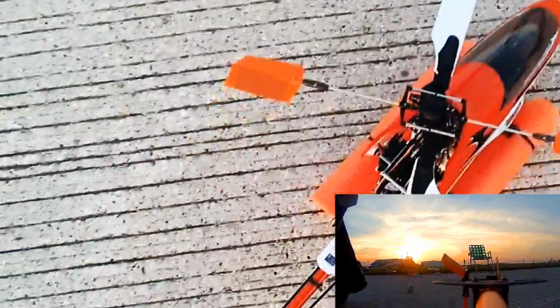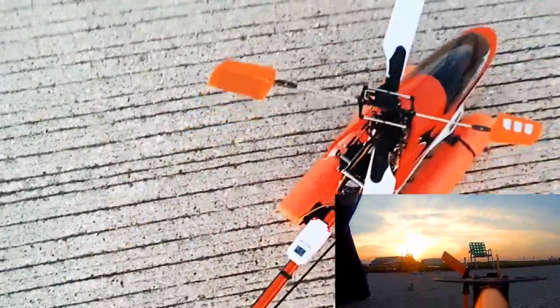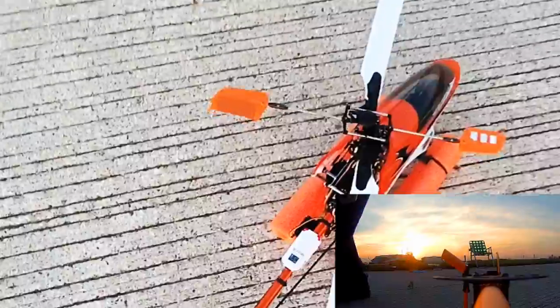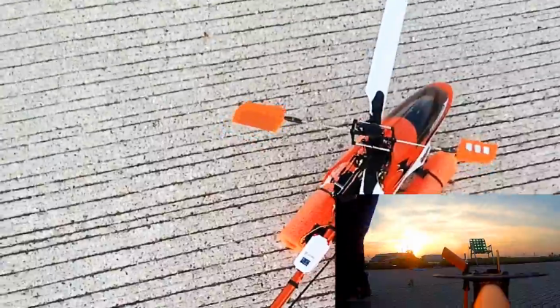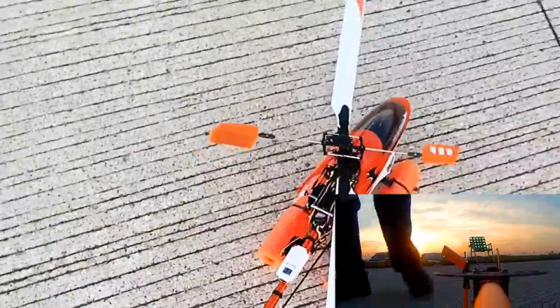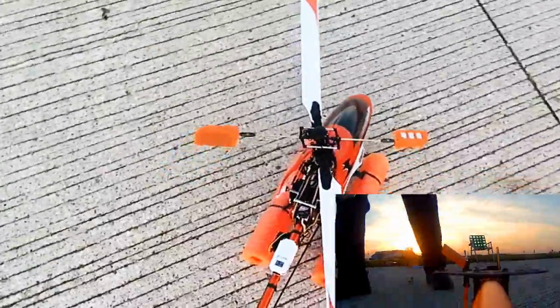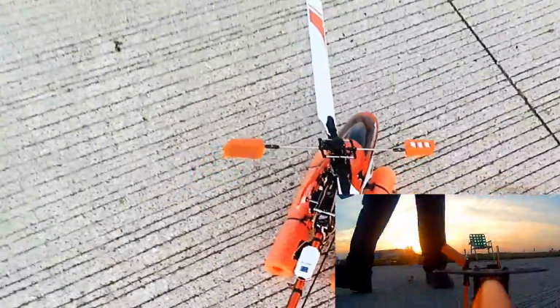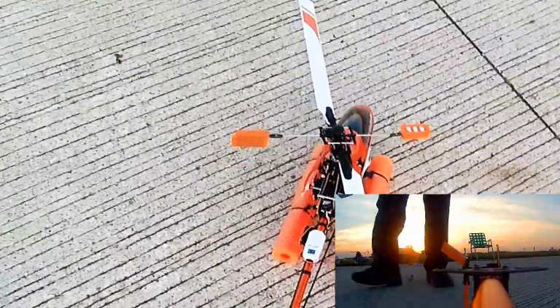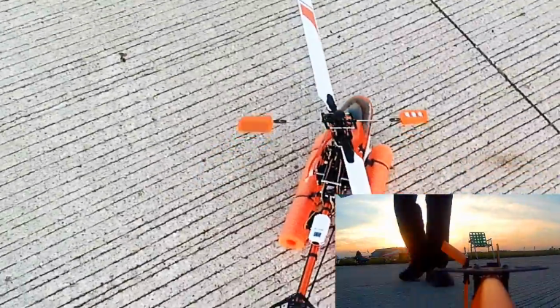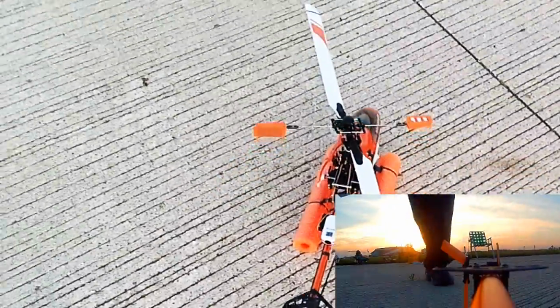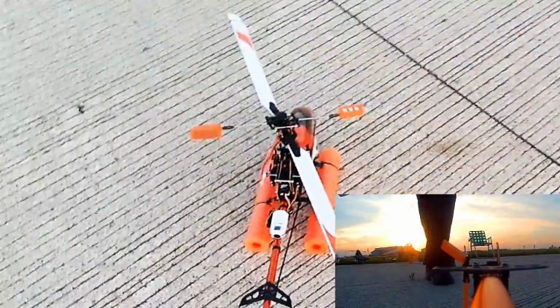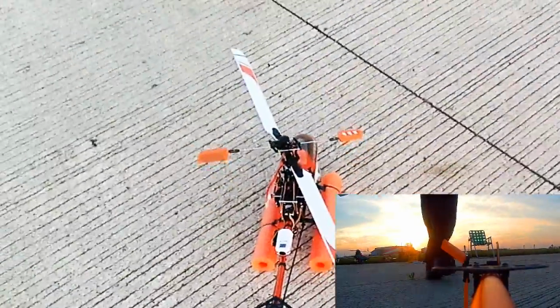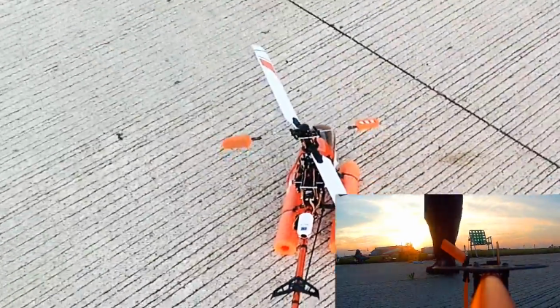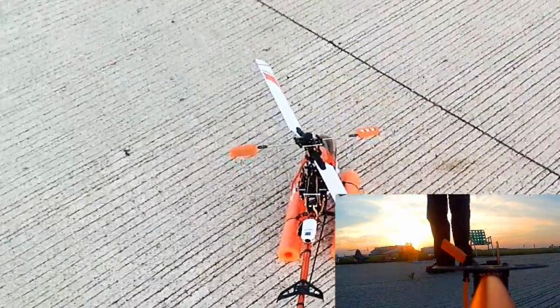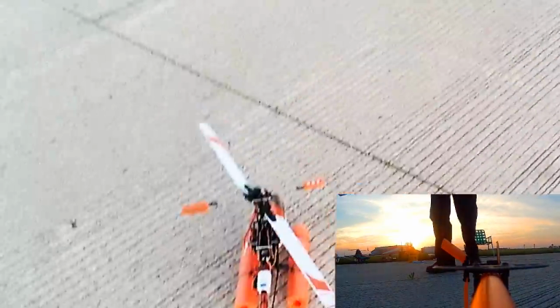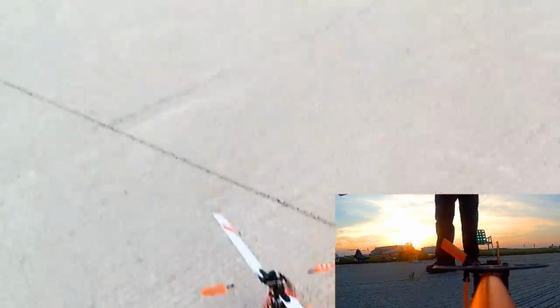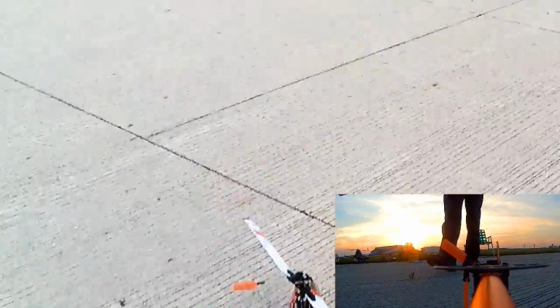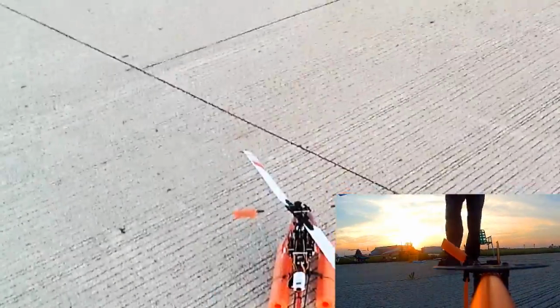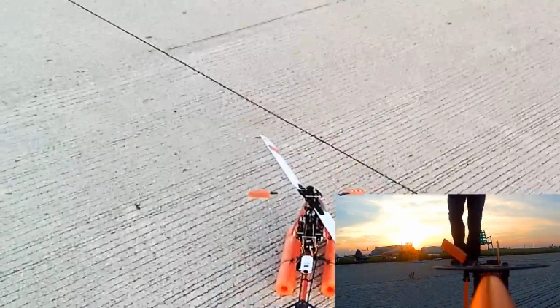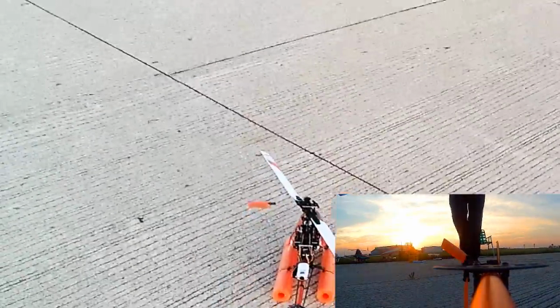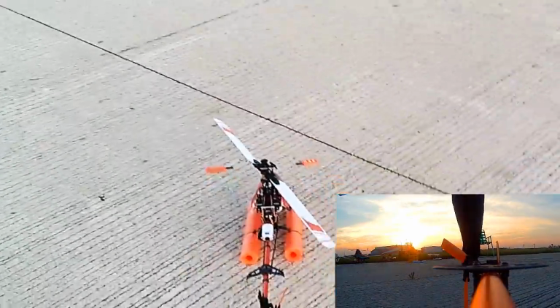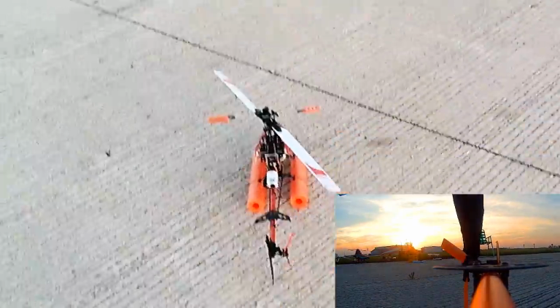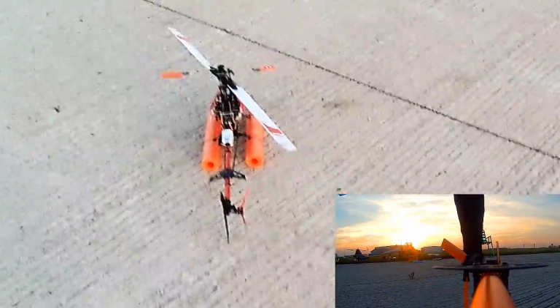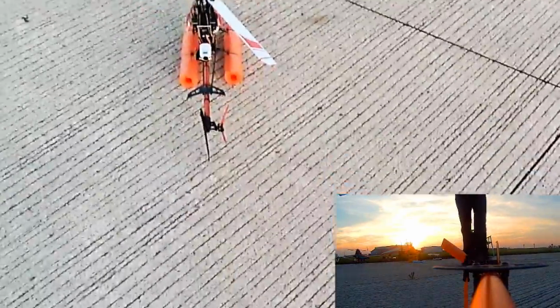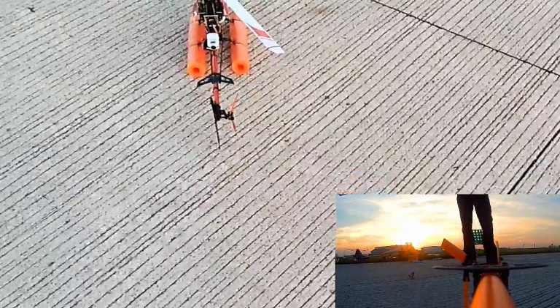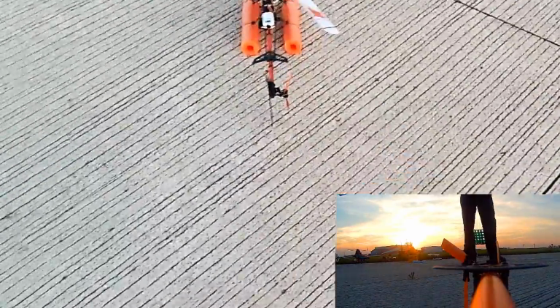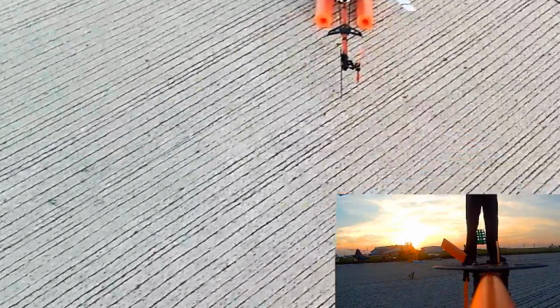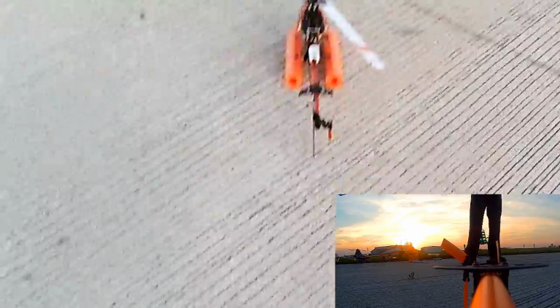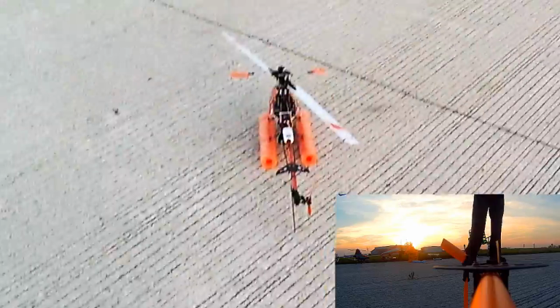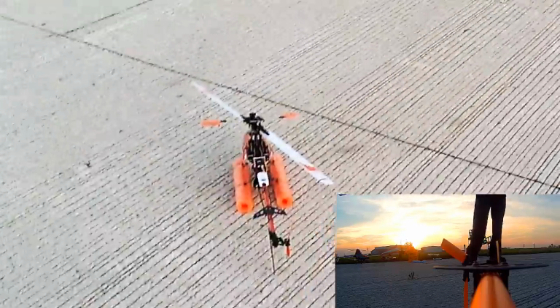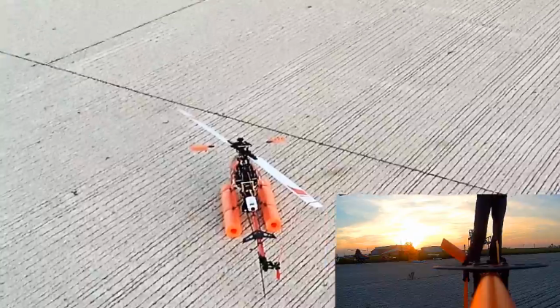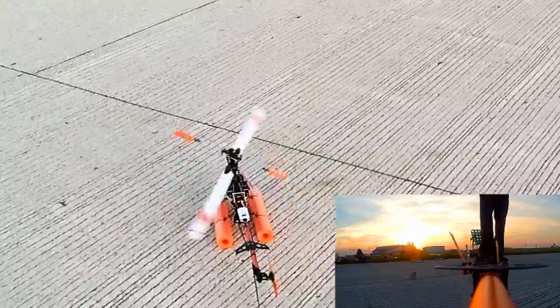Test flight. Camera's on the back. Here we go.